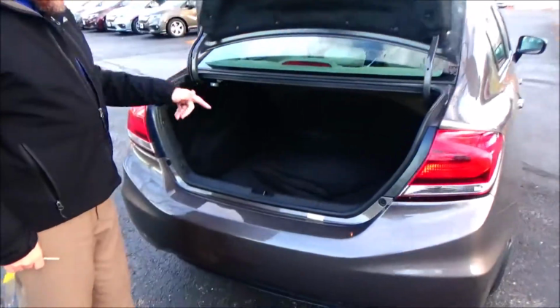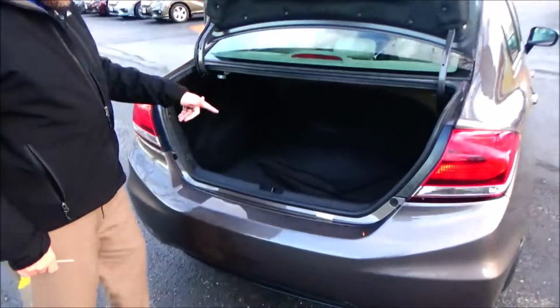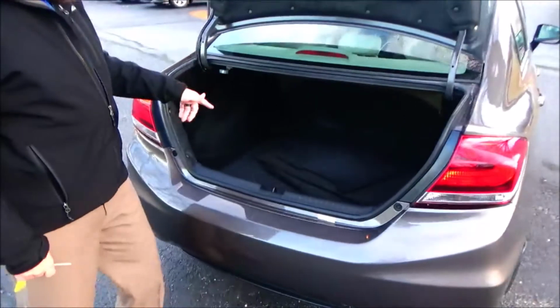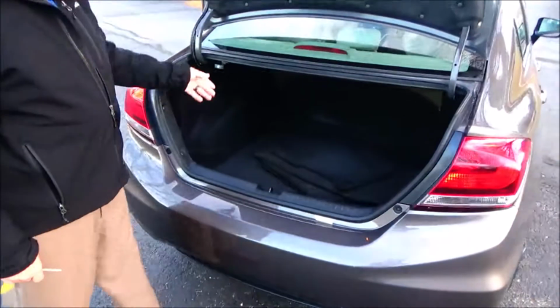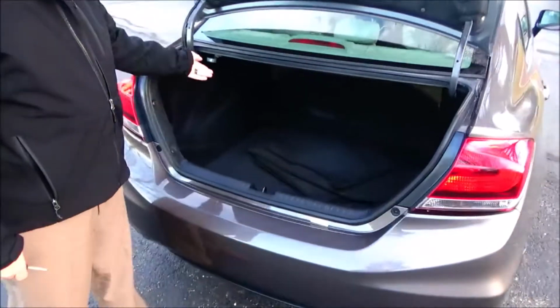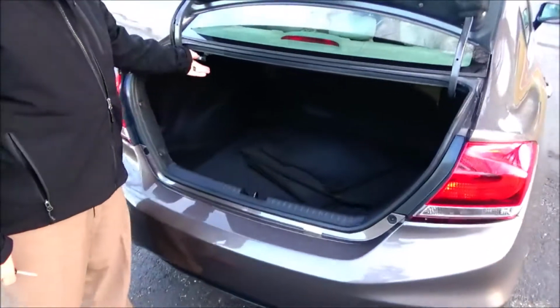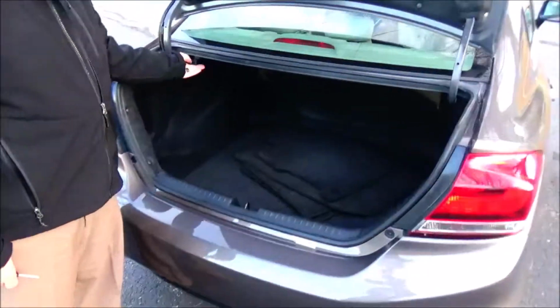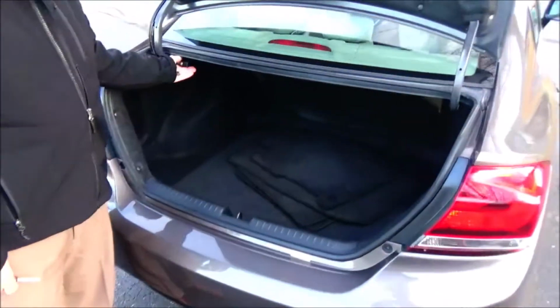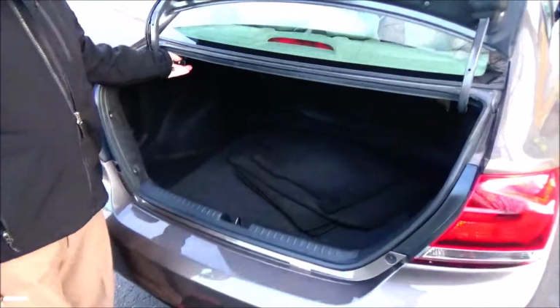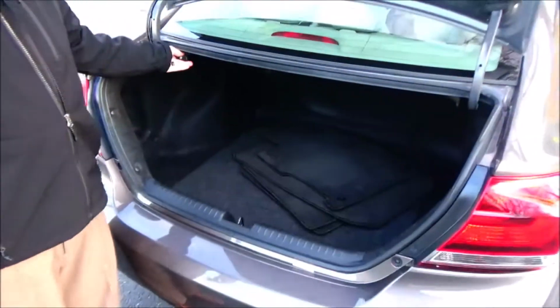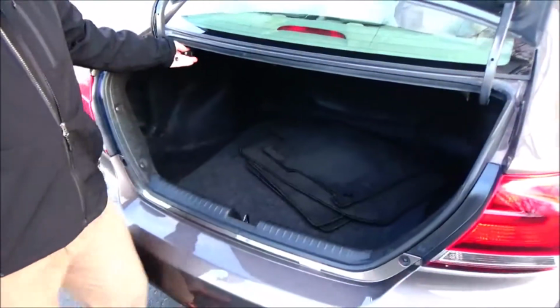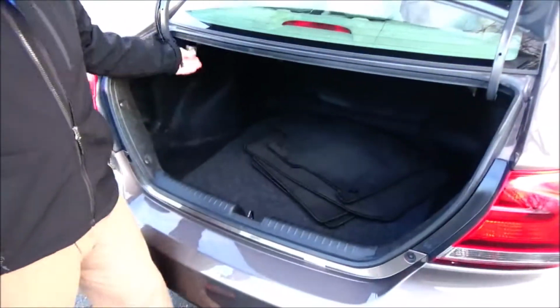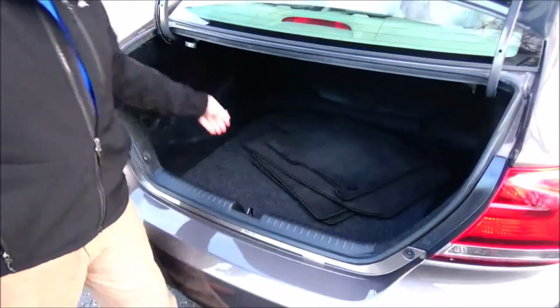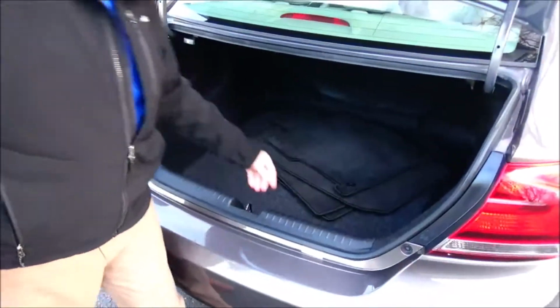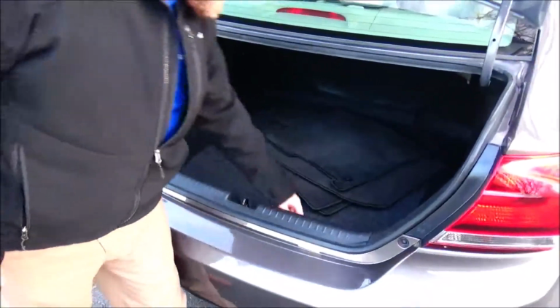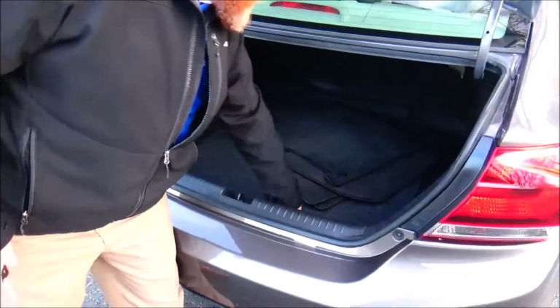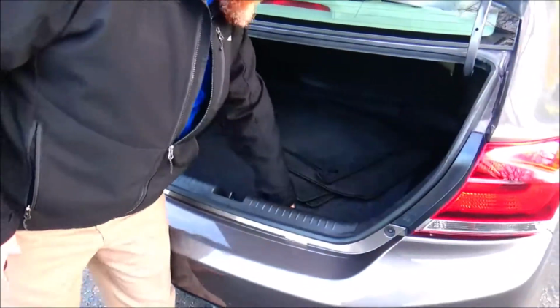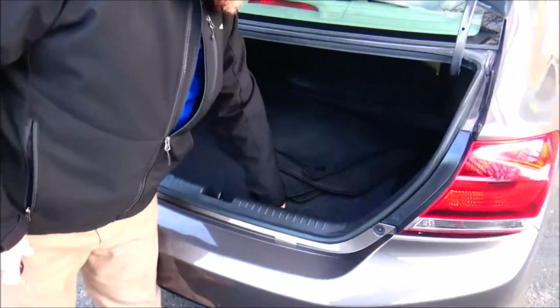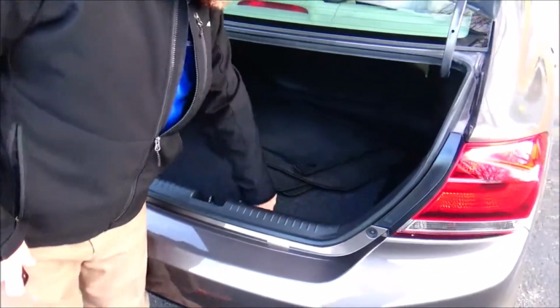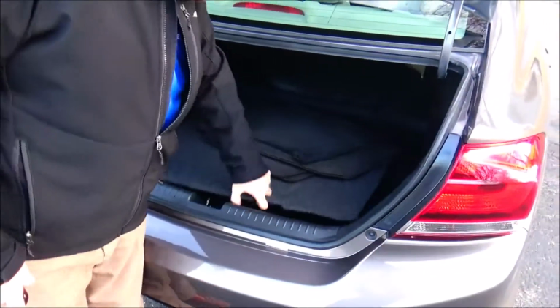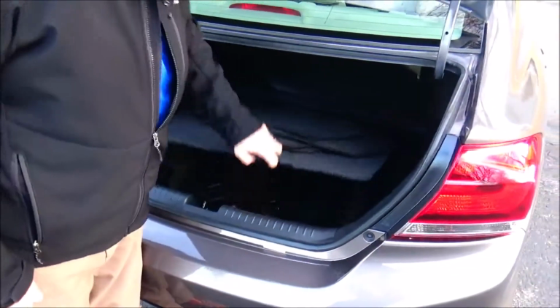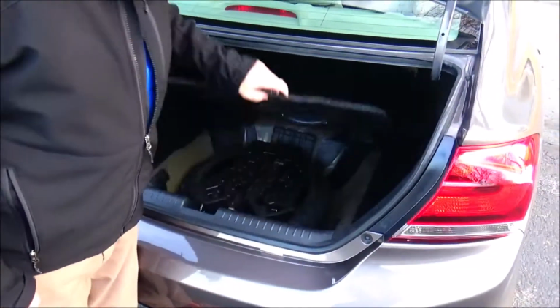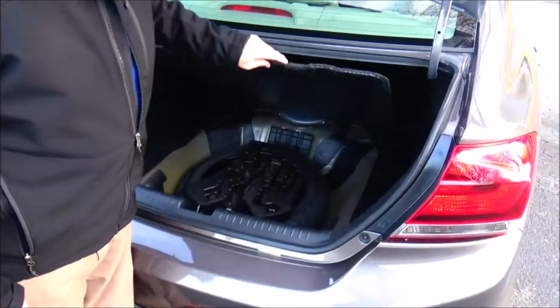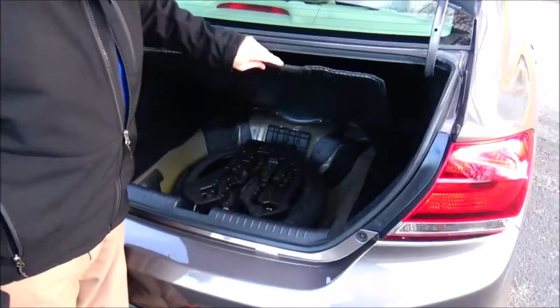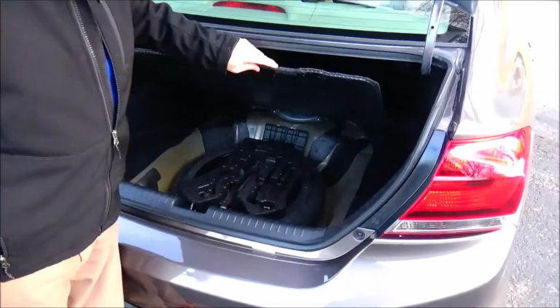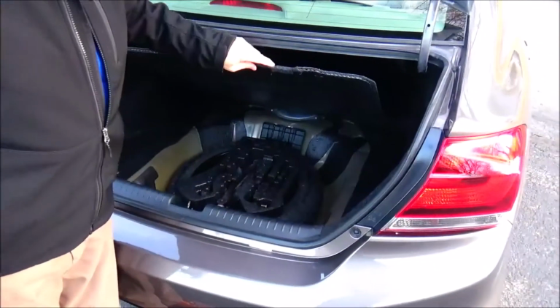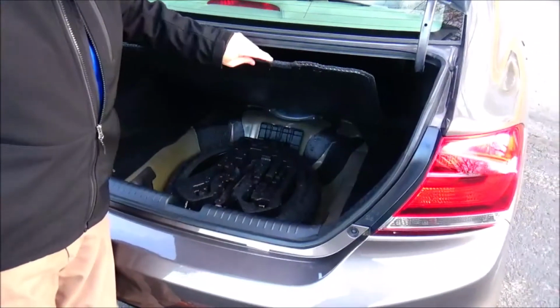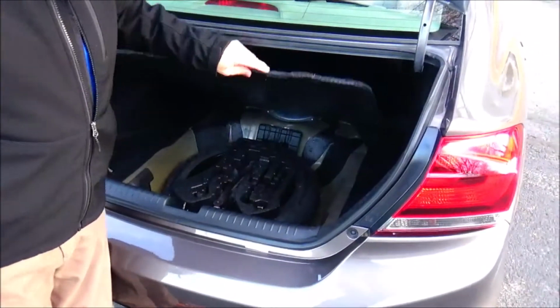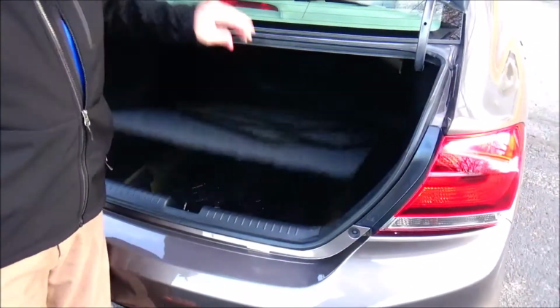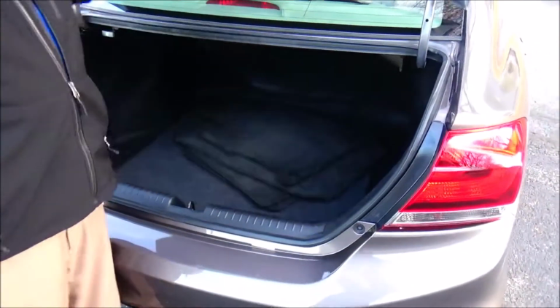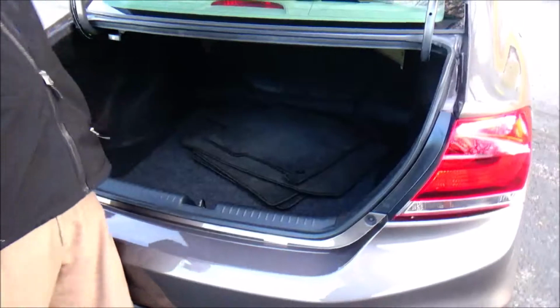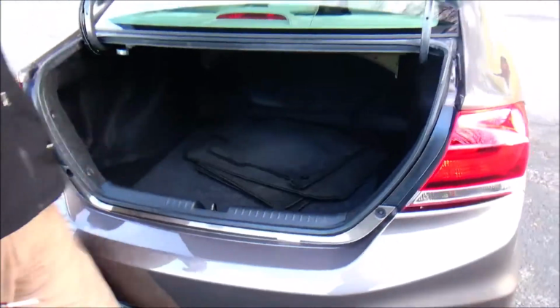All the mats are here, pull down seat if you need the additional space, spare tire, jack and tools.